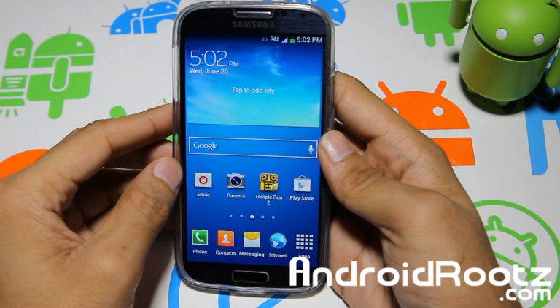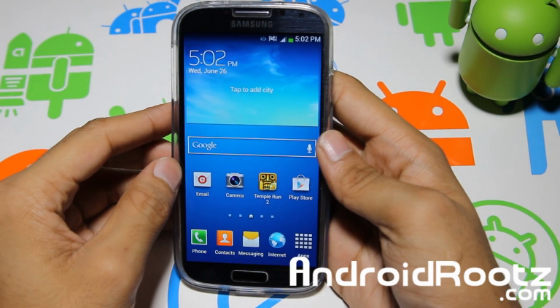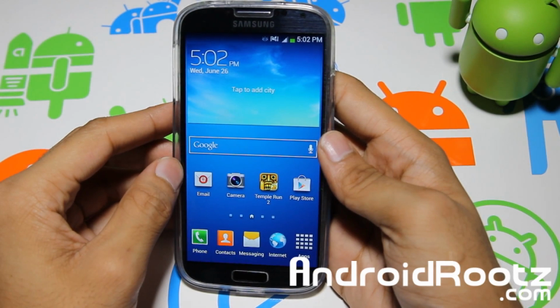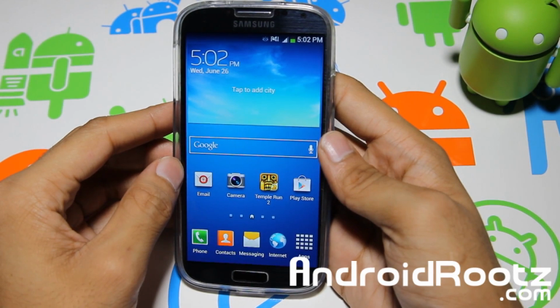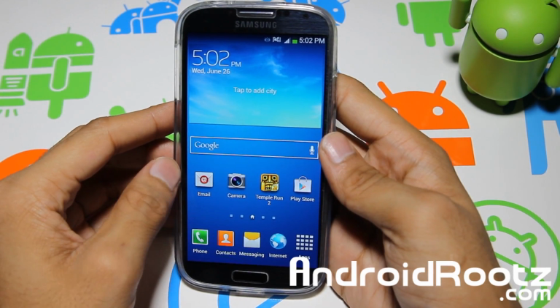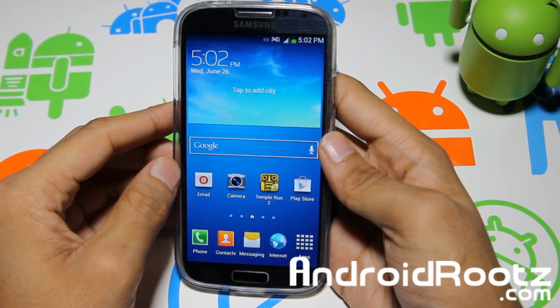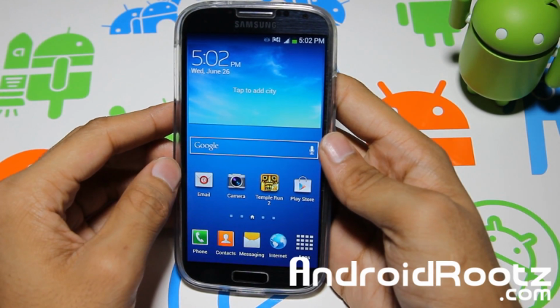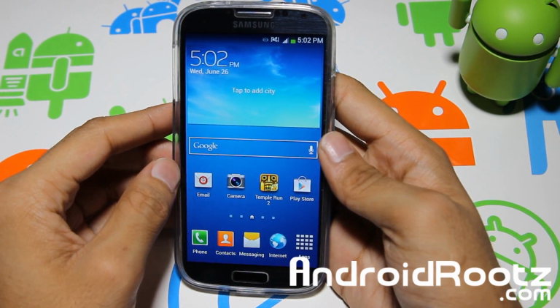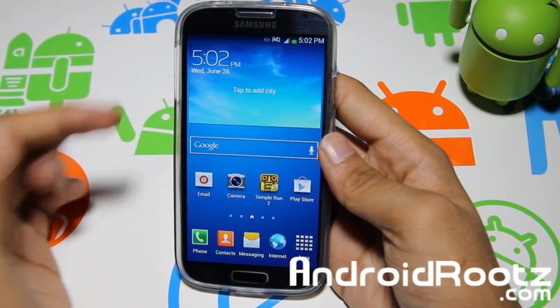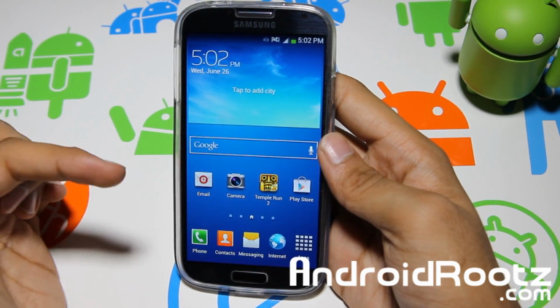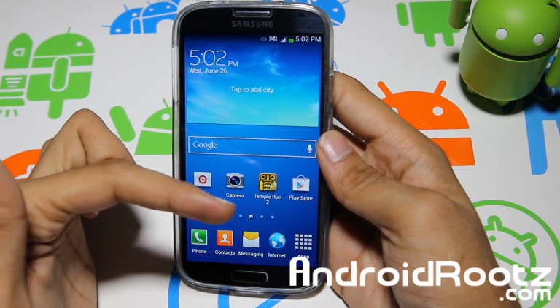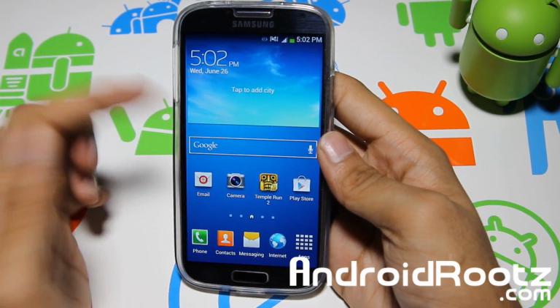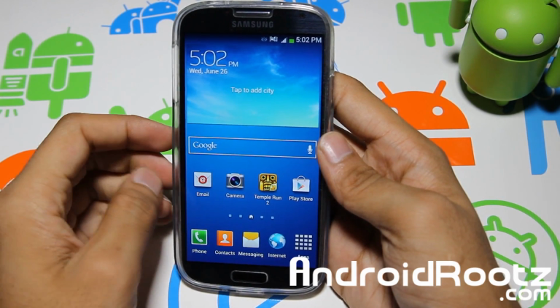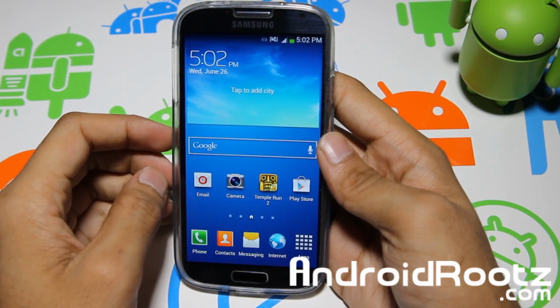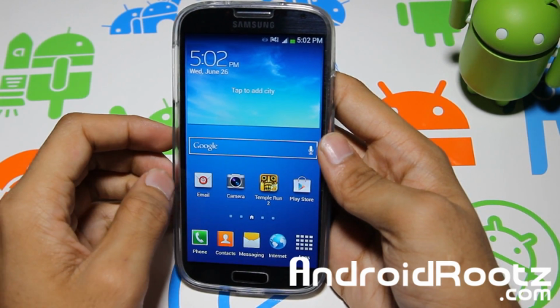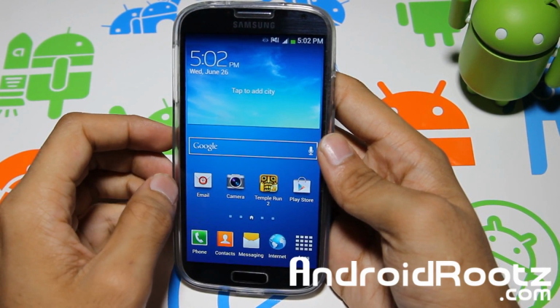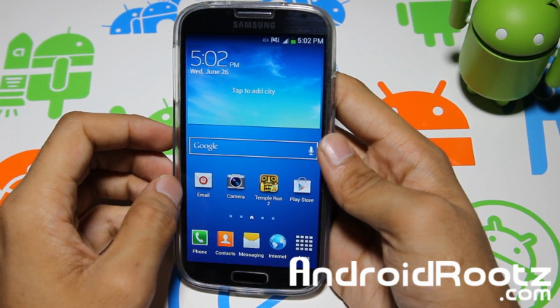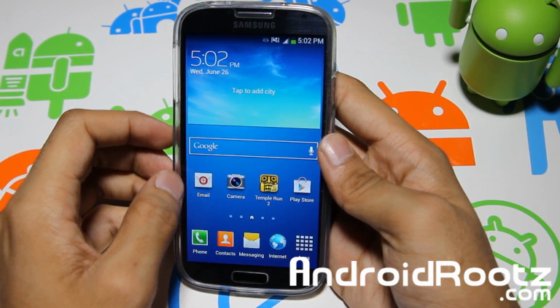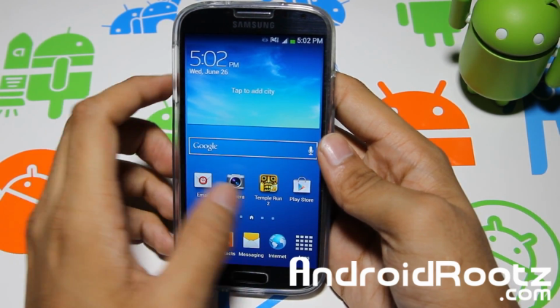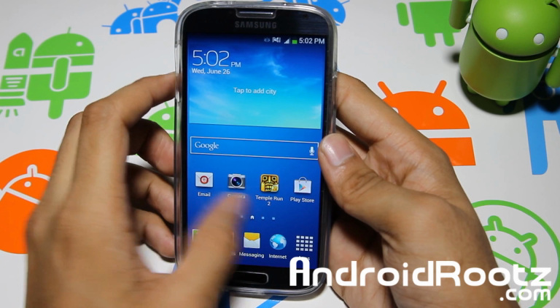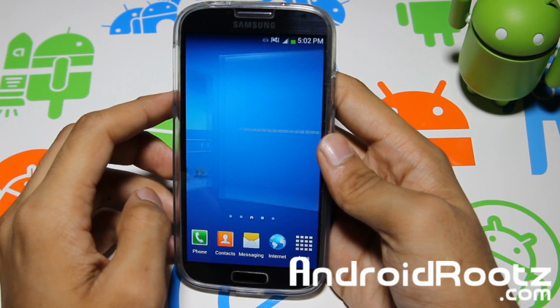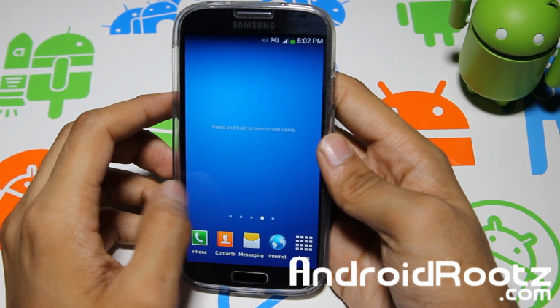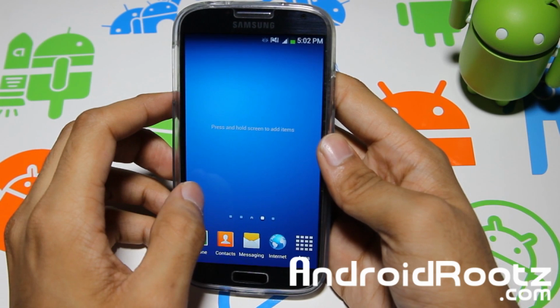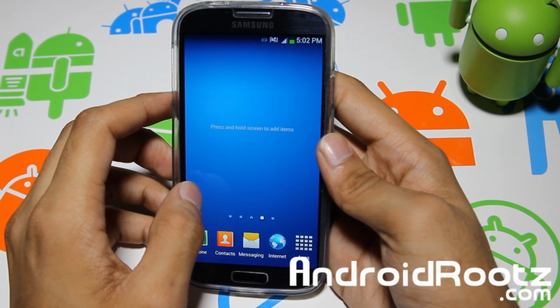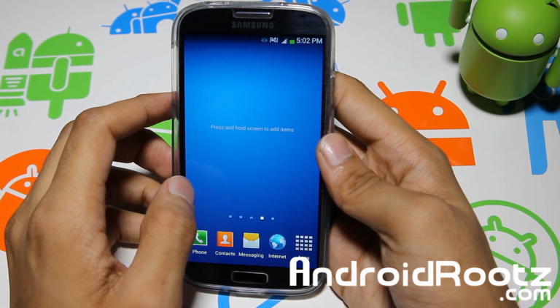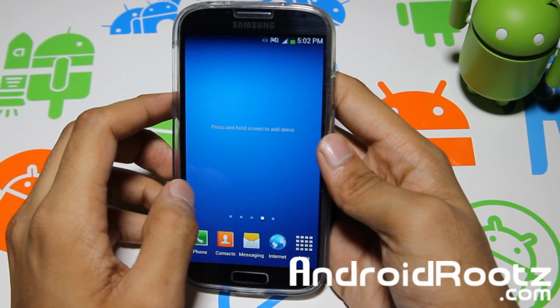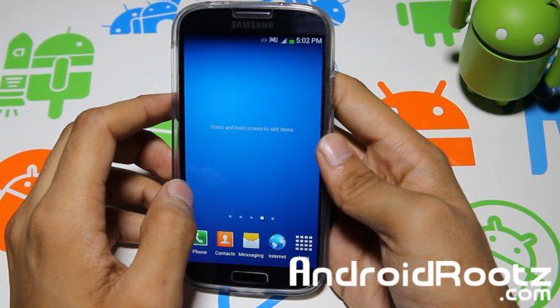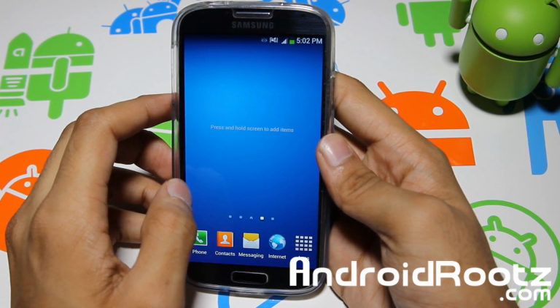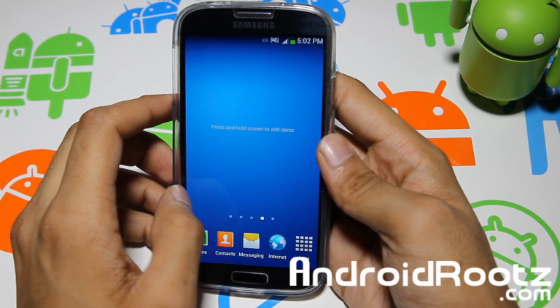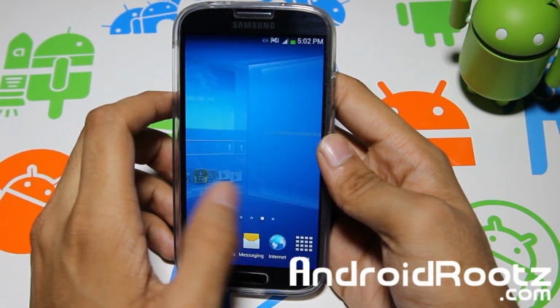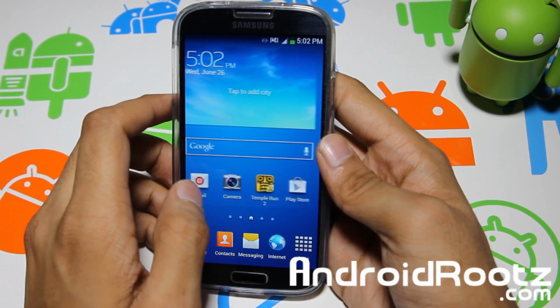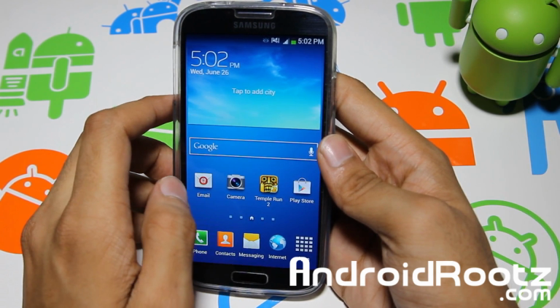Hey, what is up YouTube? I'm here from AndroidRoots.com and today we're taking a look at a new ROM for your AT&T Galaxy S4 variant device.